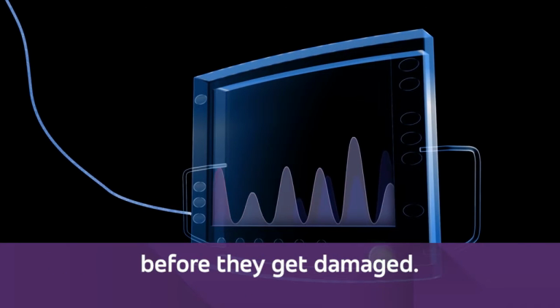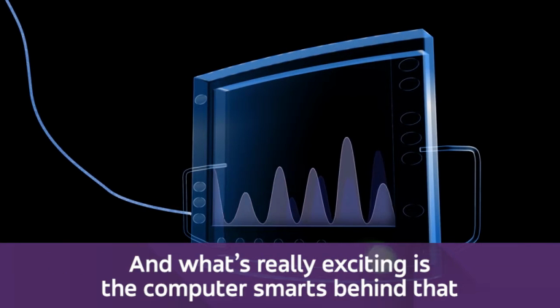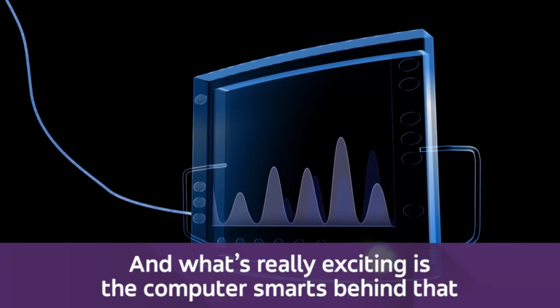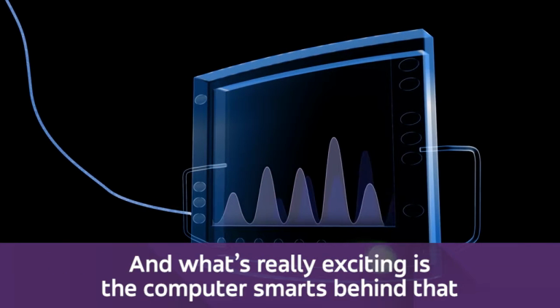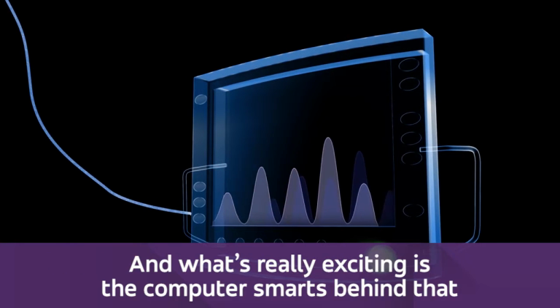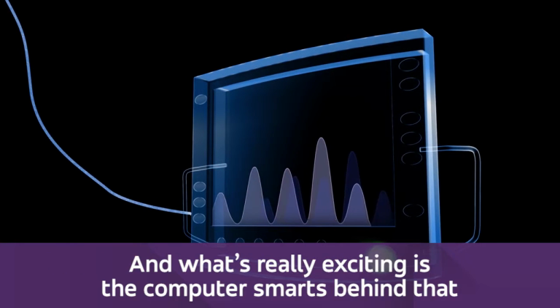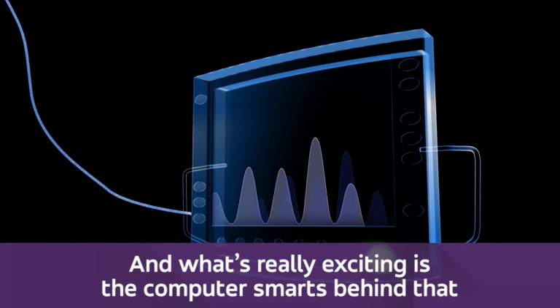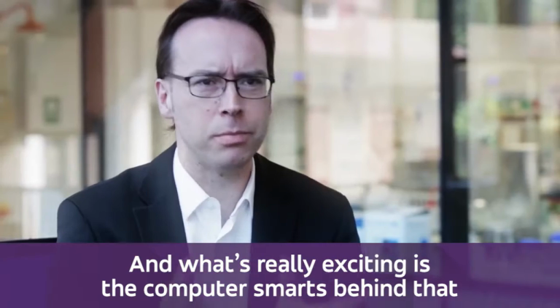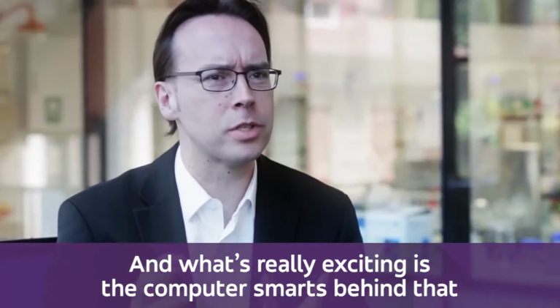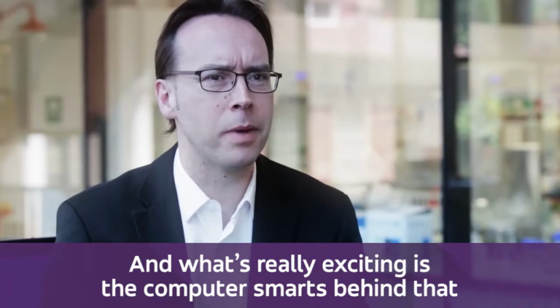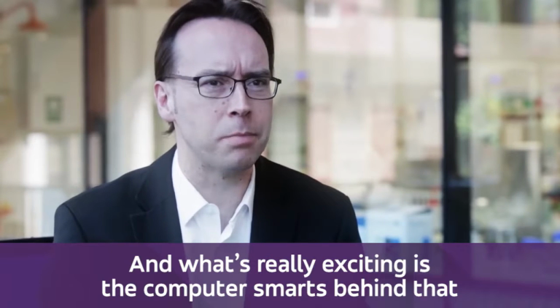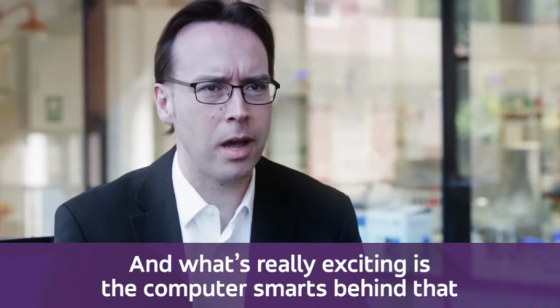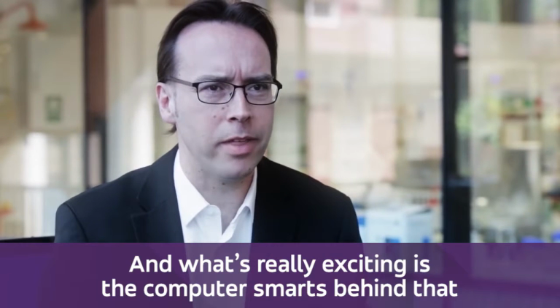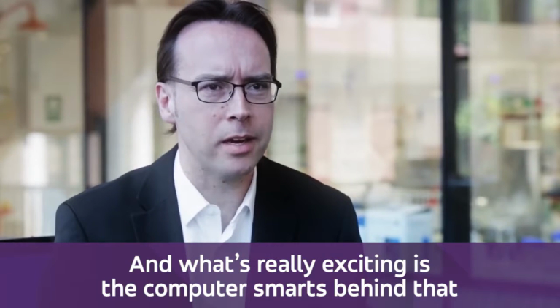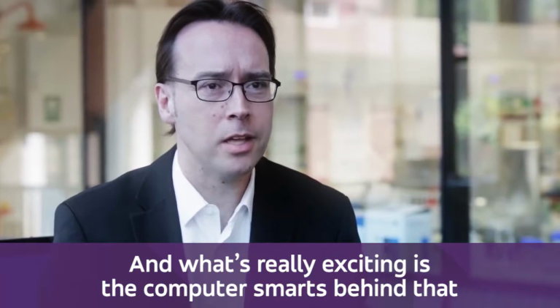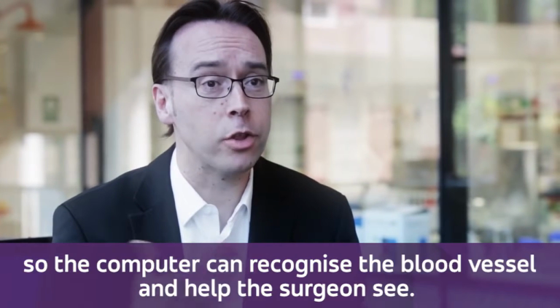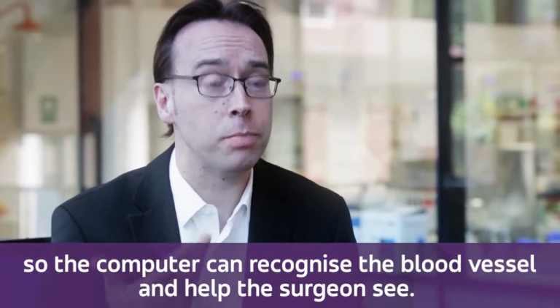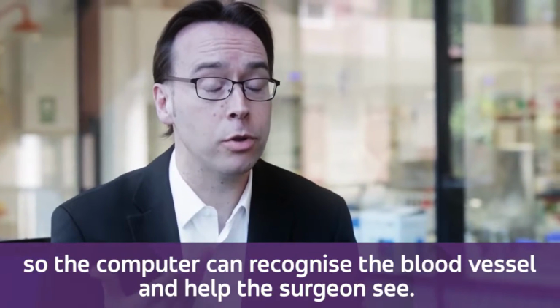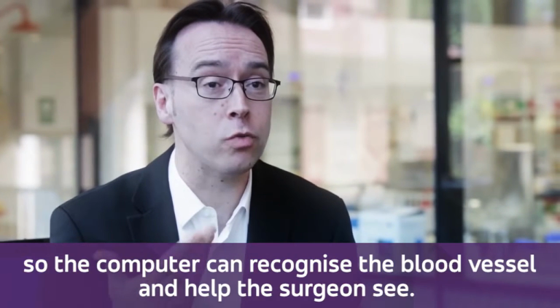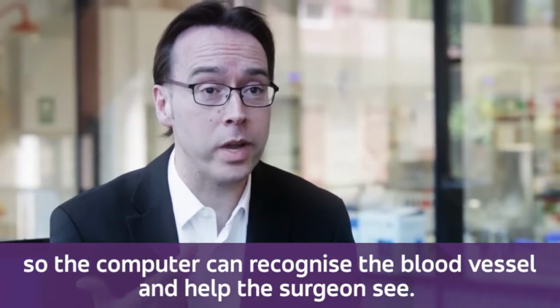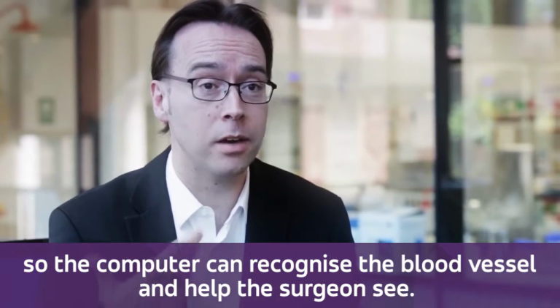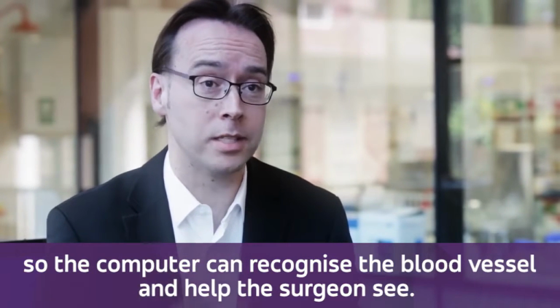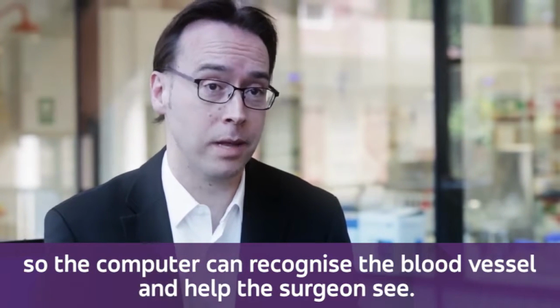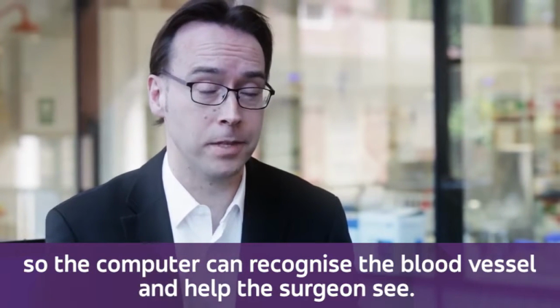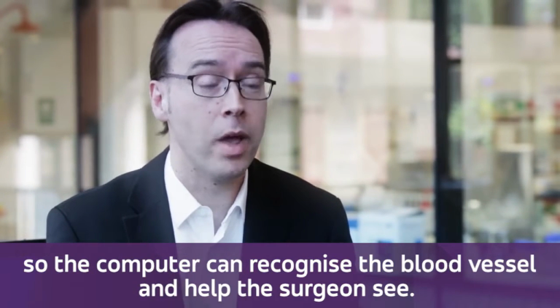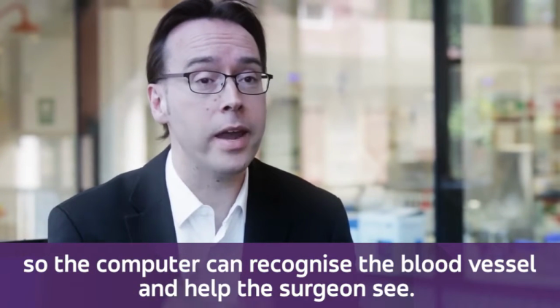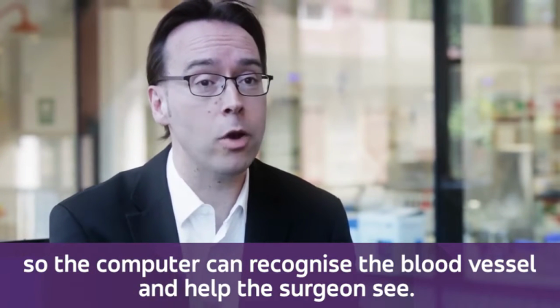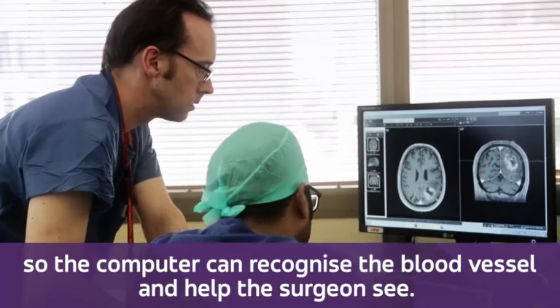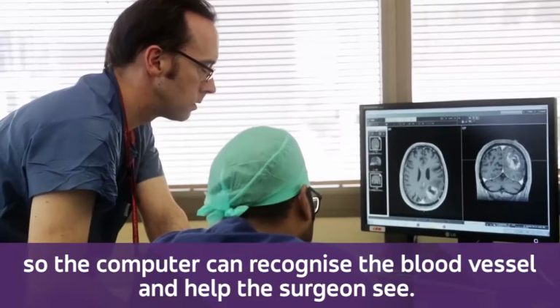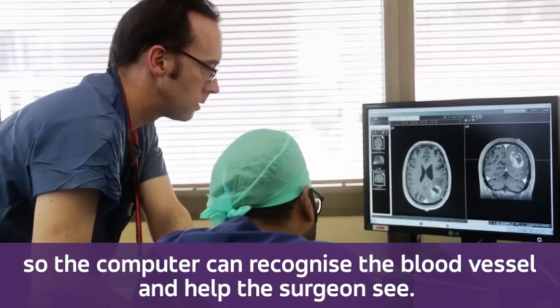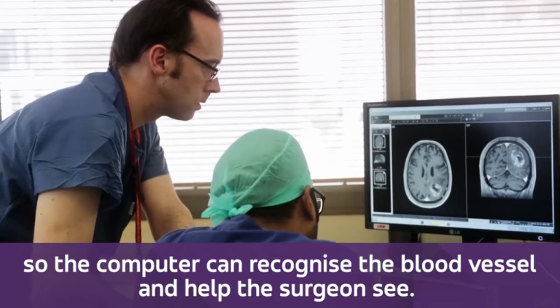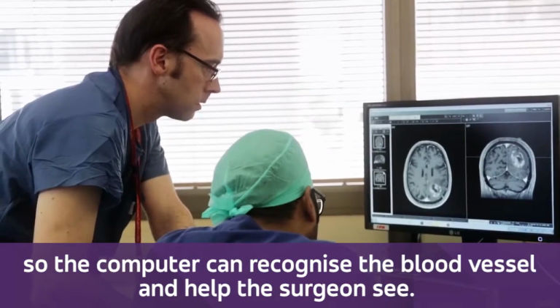What's really exciting is the computer smarts behind that — the computer can recognise the blood vessel and help the surgeon see.